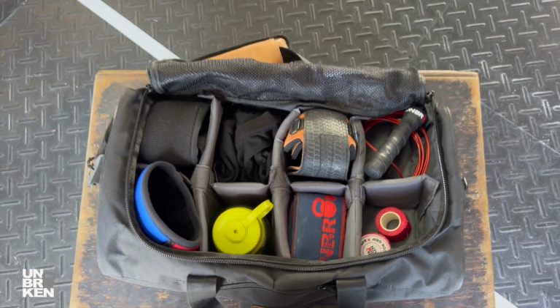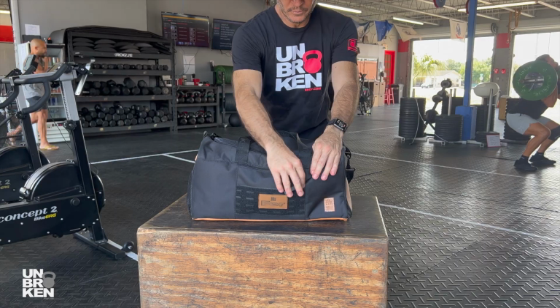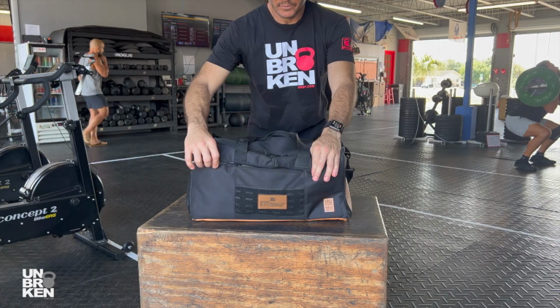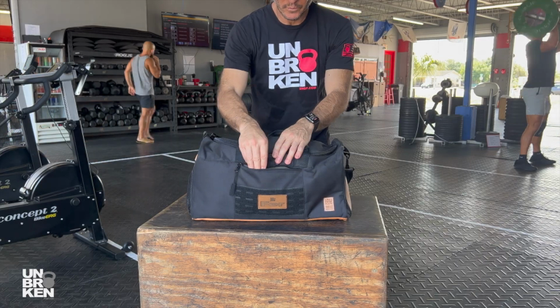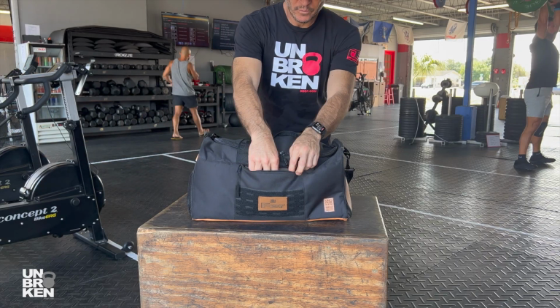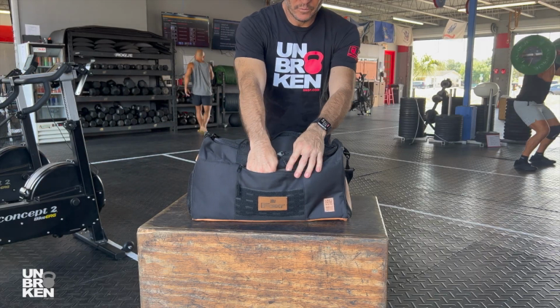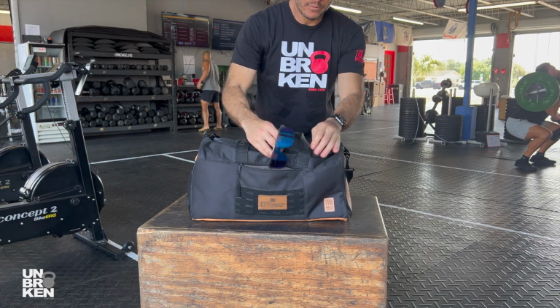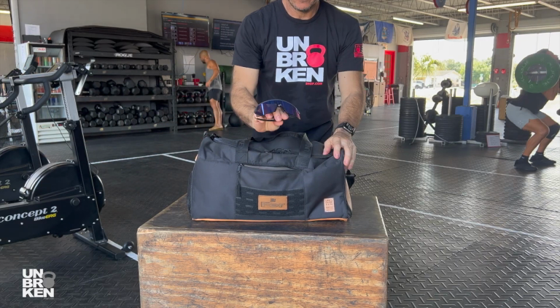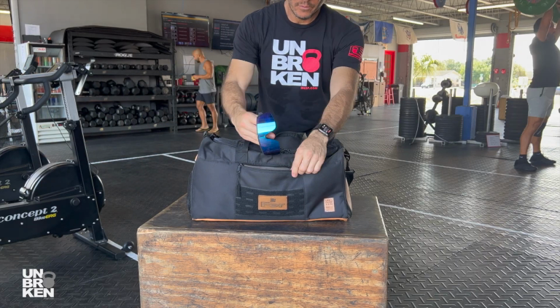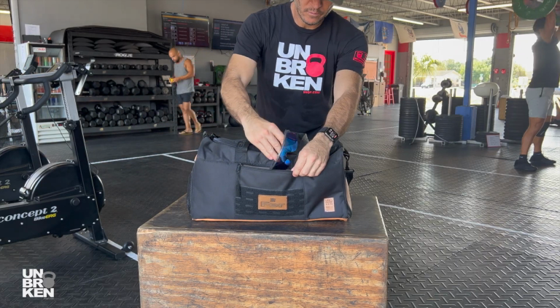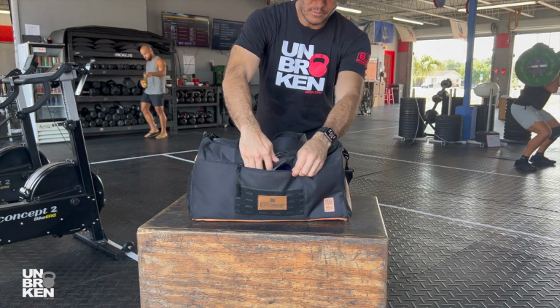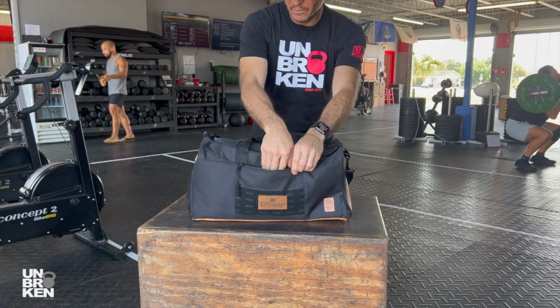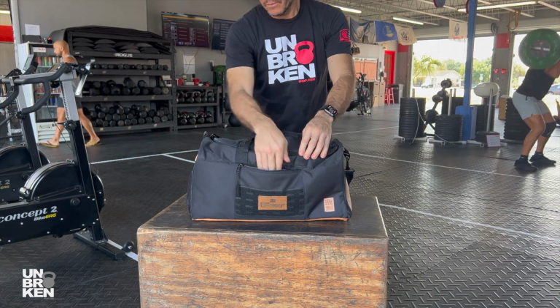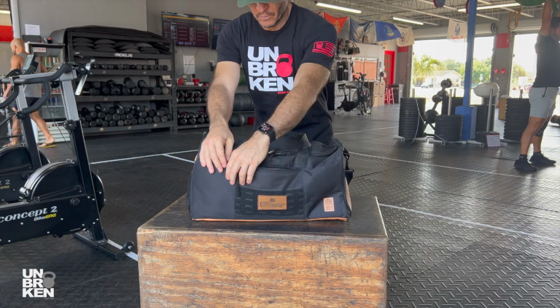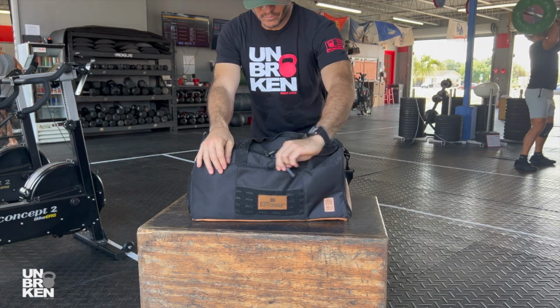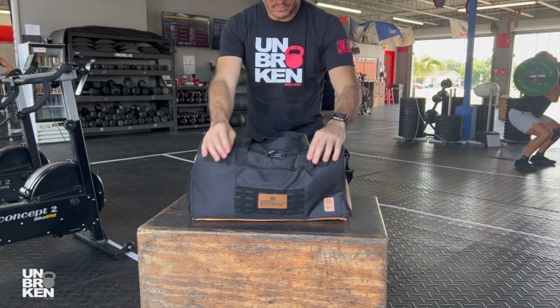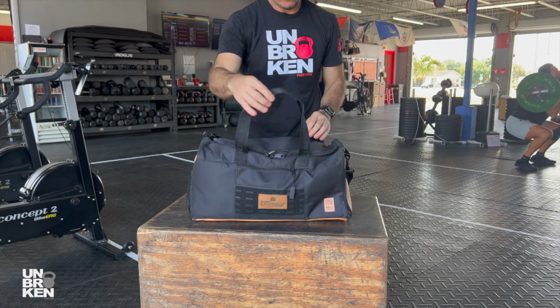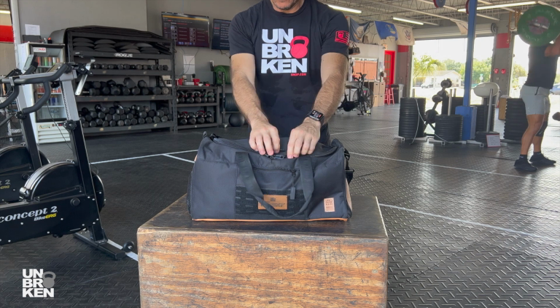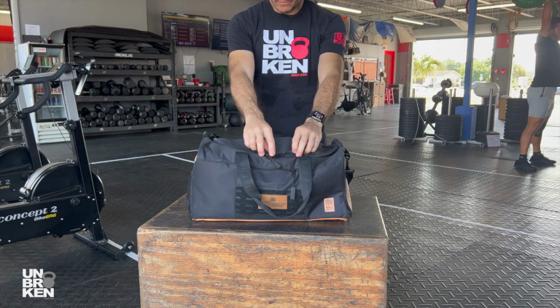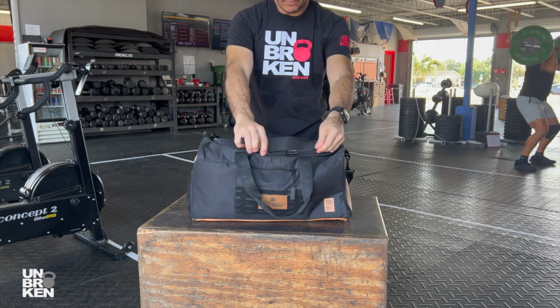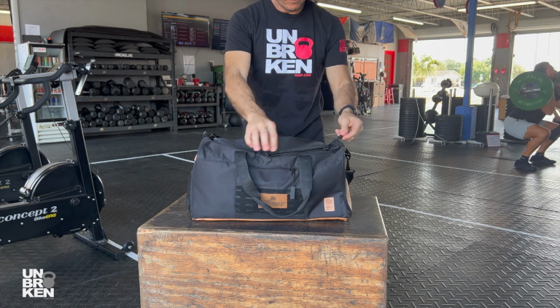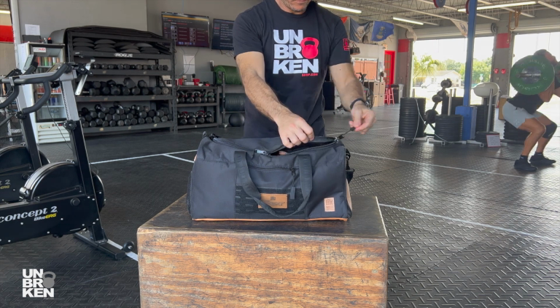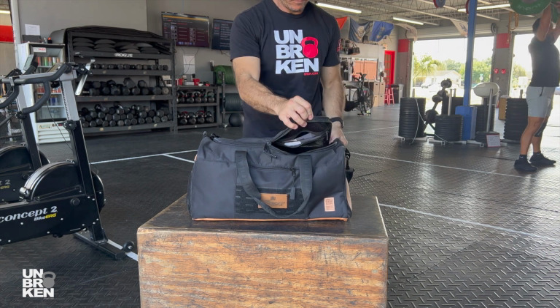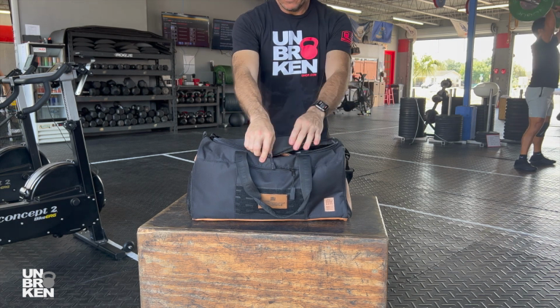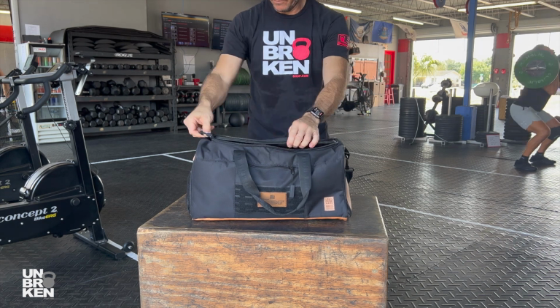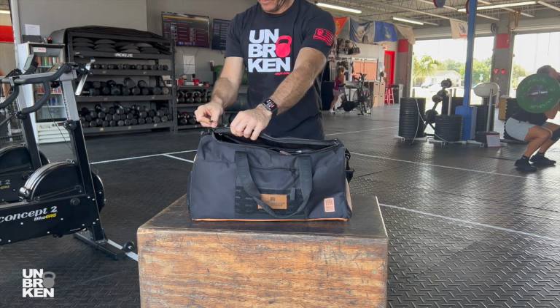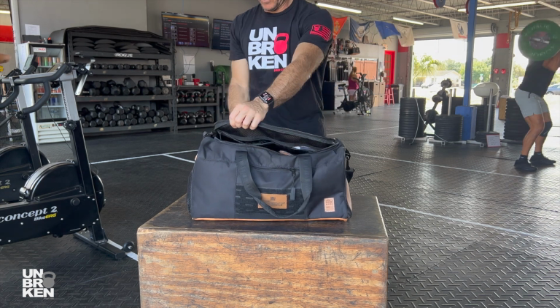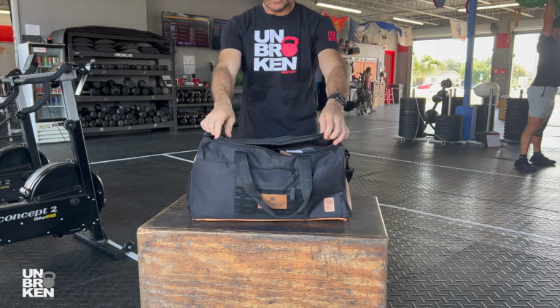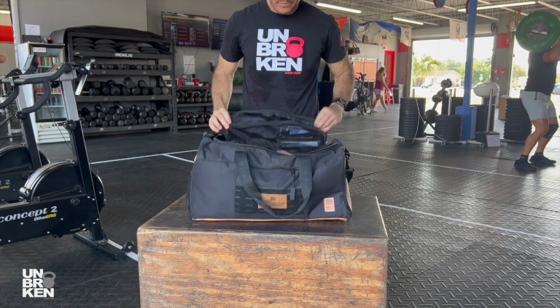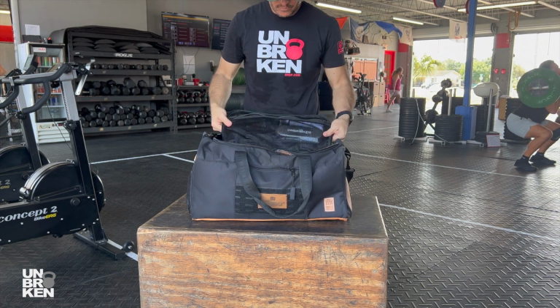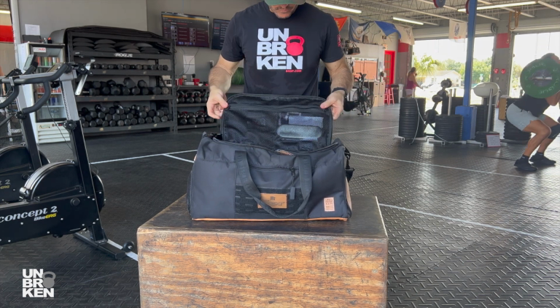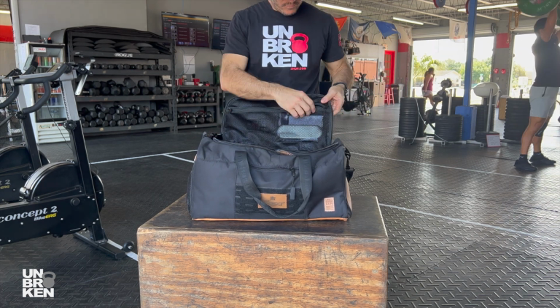The front pocket comes with a soft lining, special for sunglasses and valued items. This bag also comes with a strong main zipper with zipper pullers.